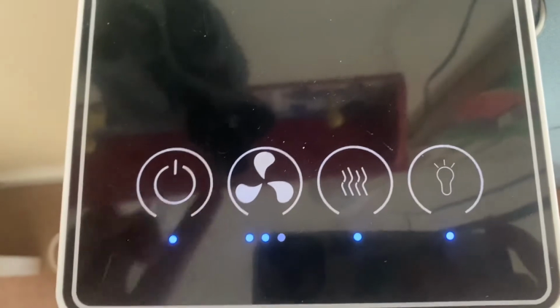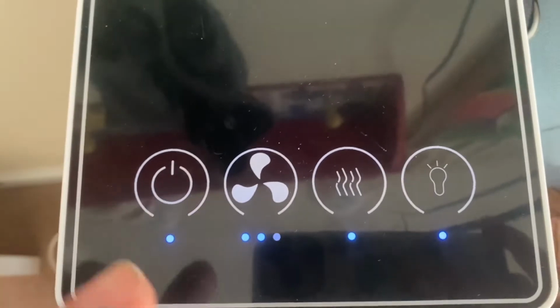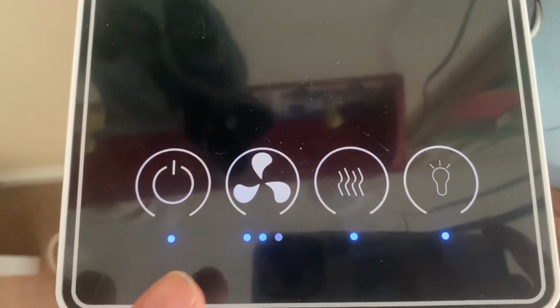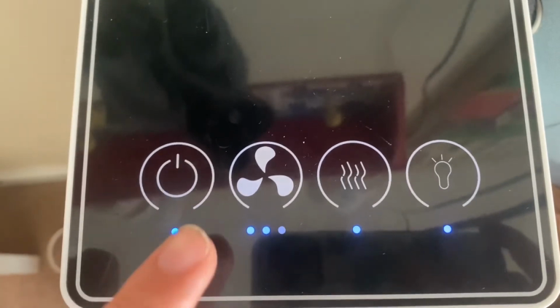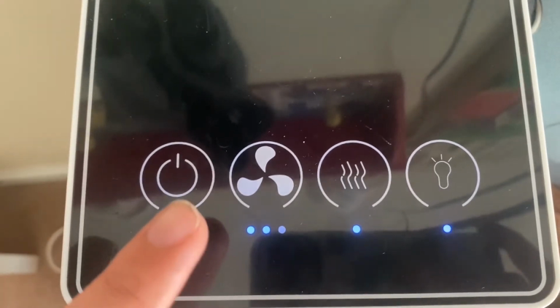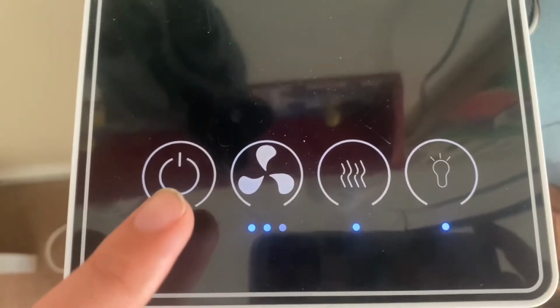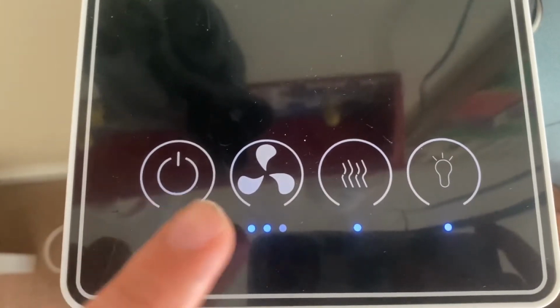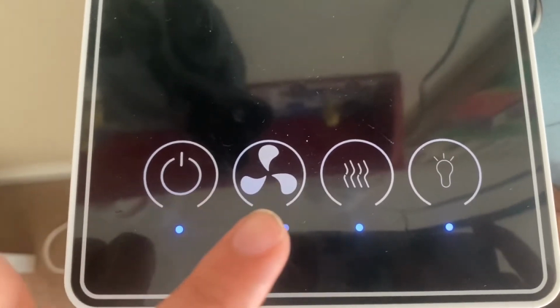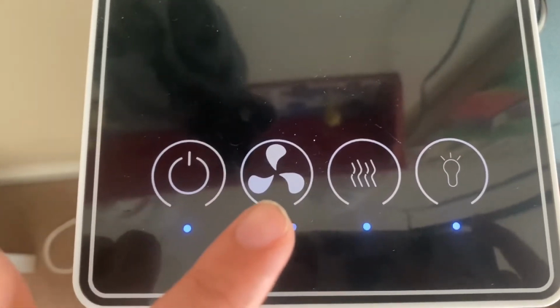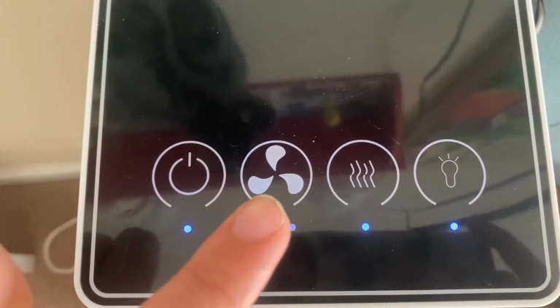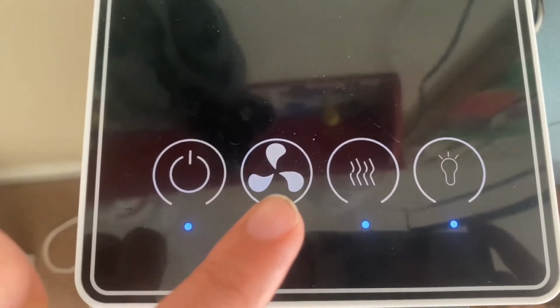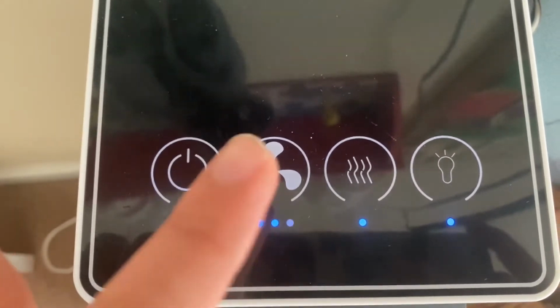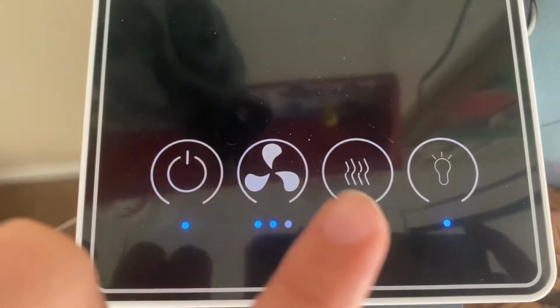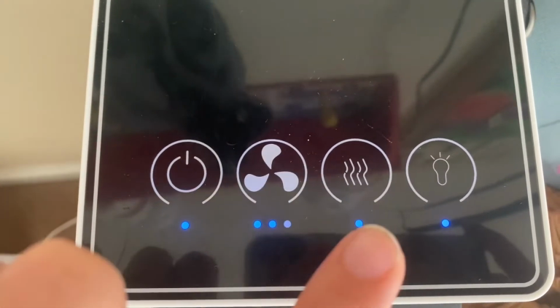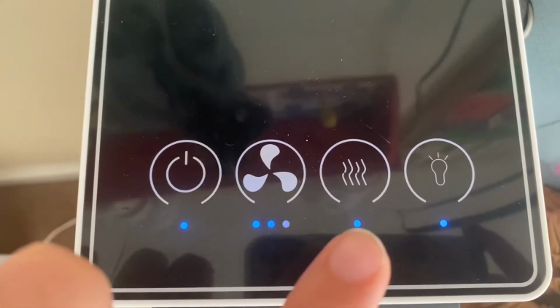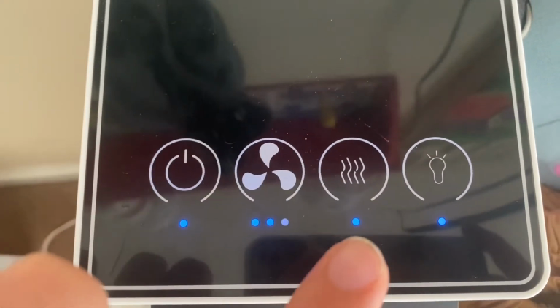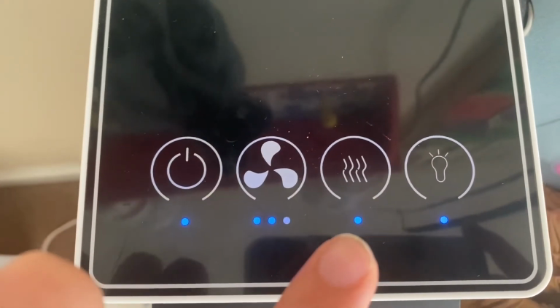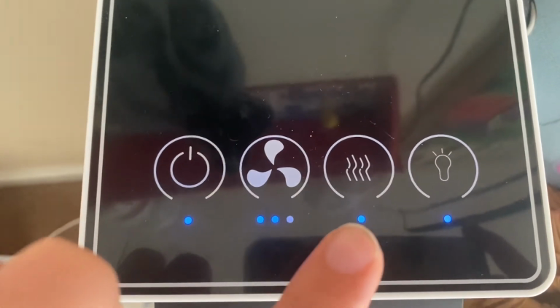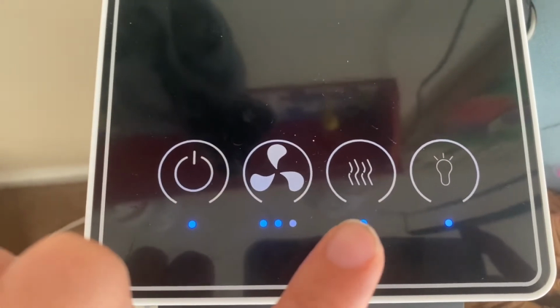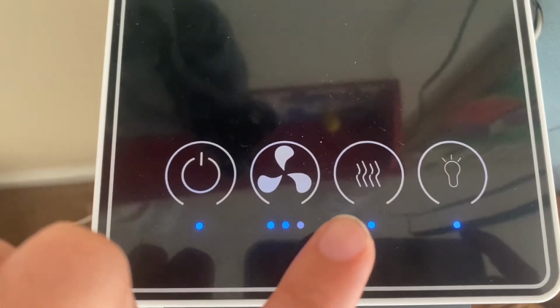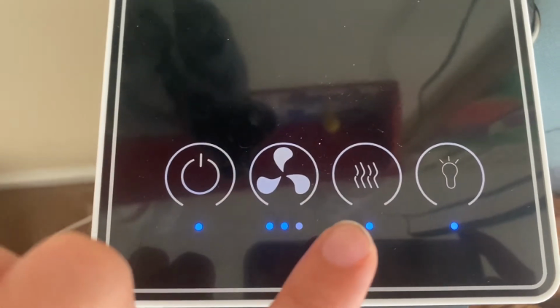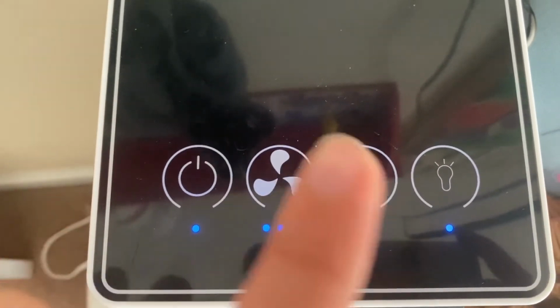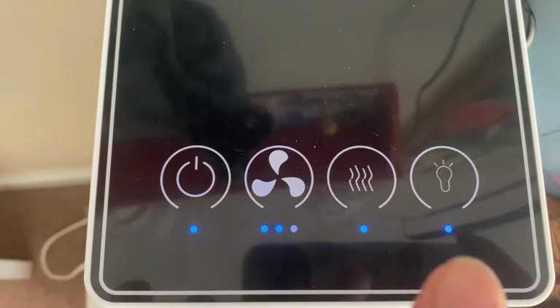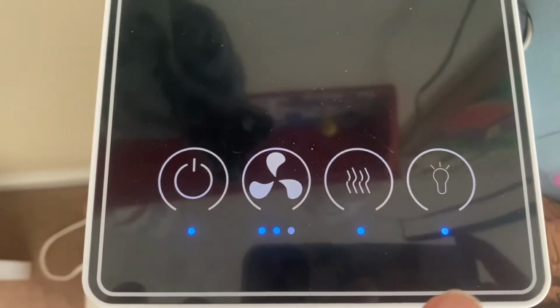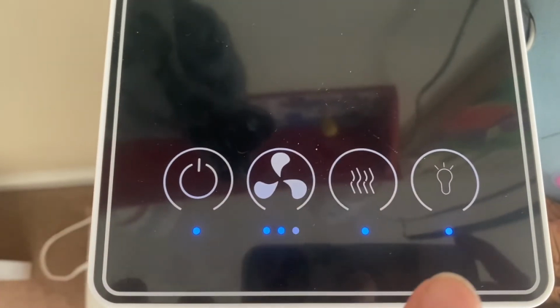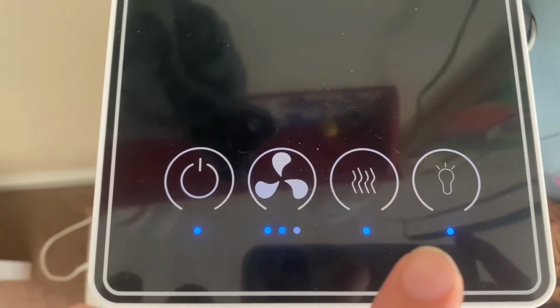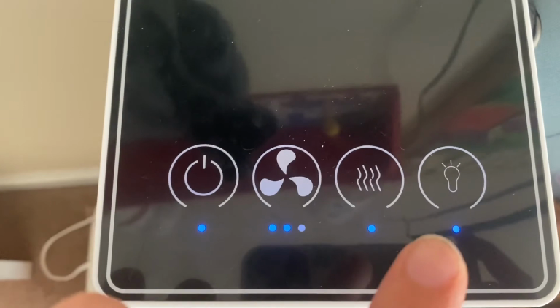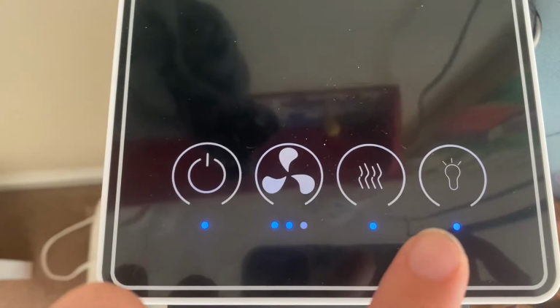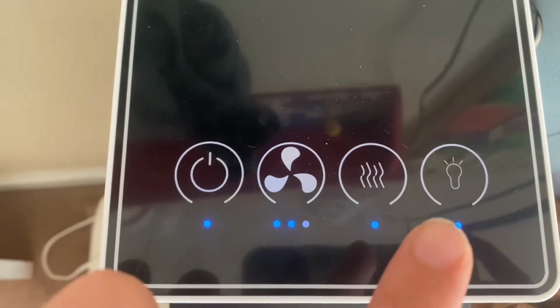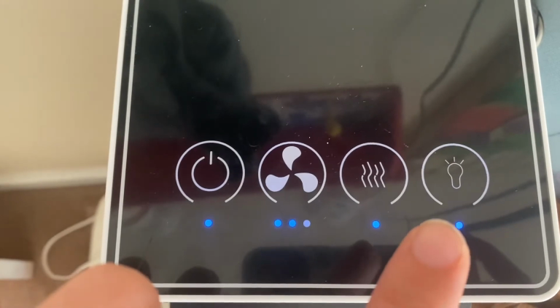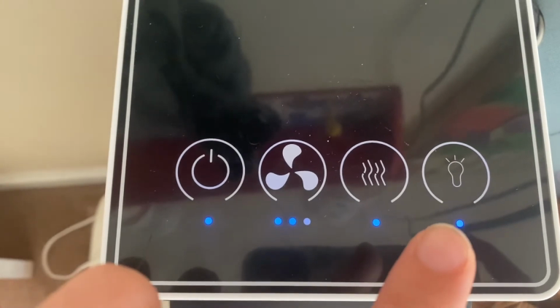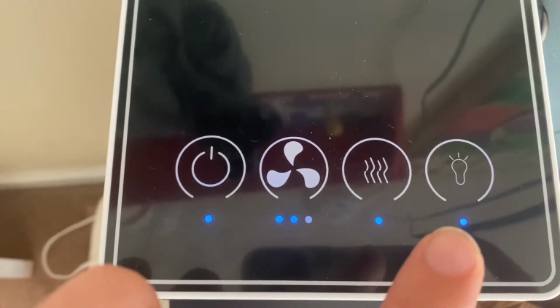Here are what the buttons look like: your power, fan, breeze, and the light.